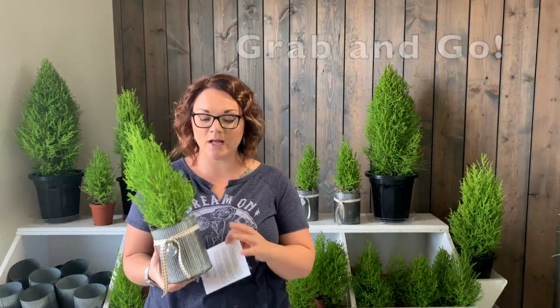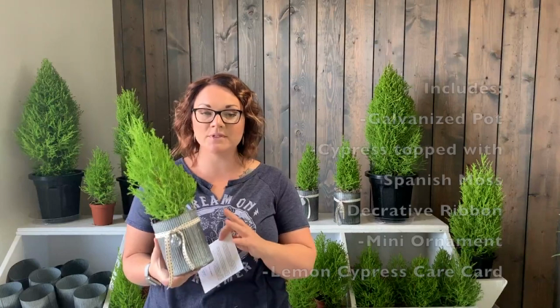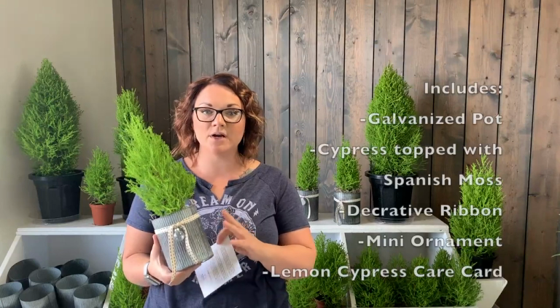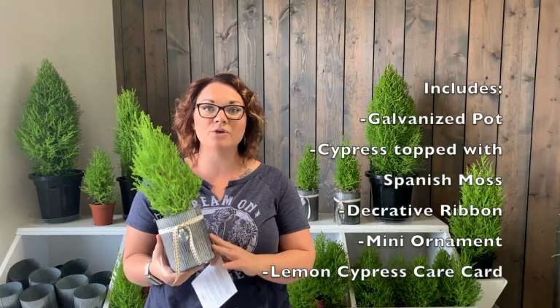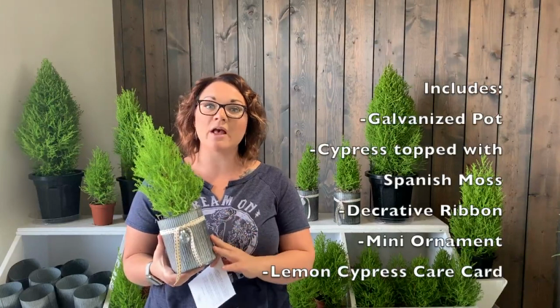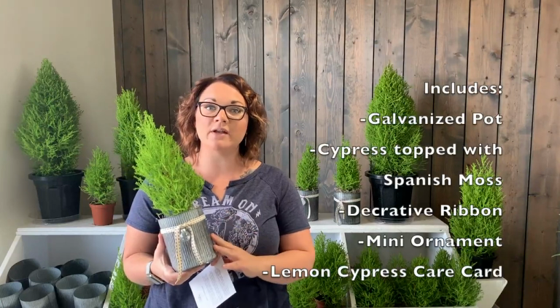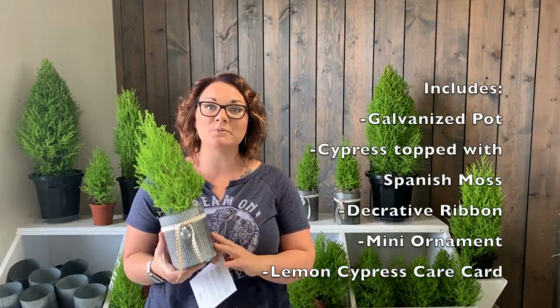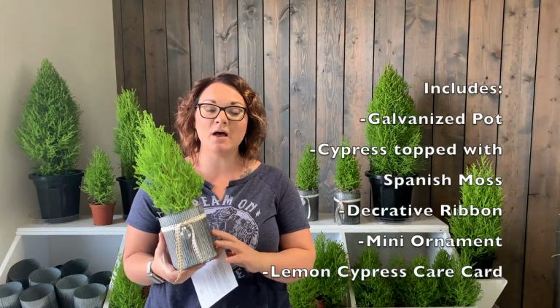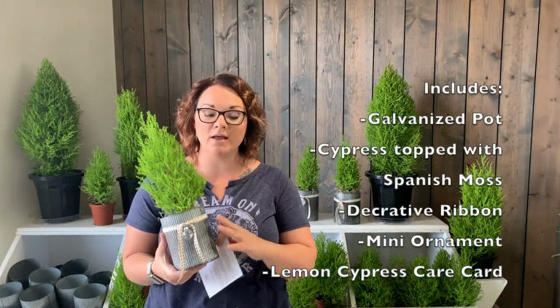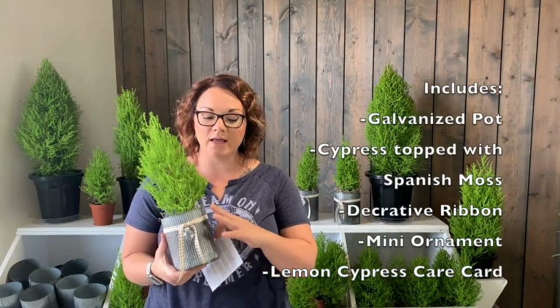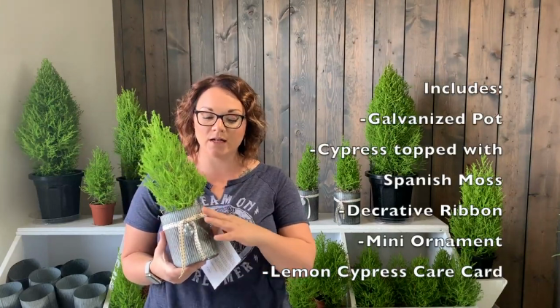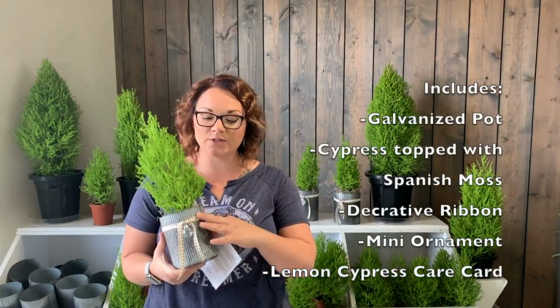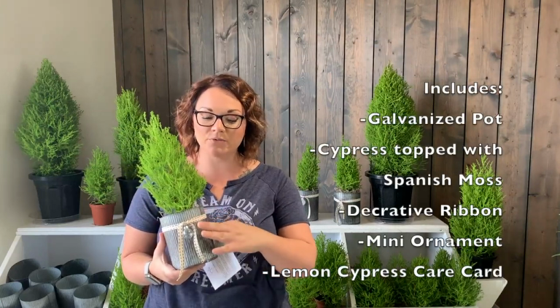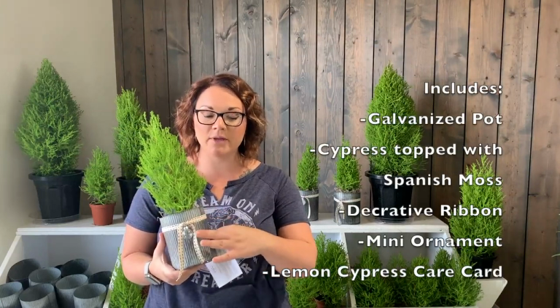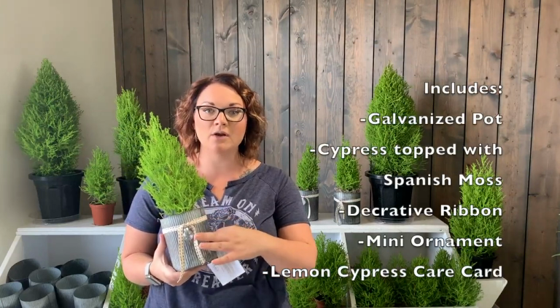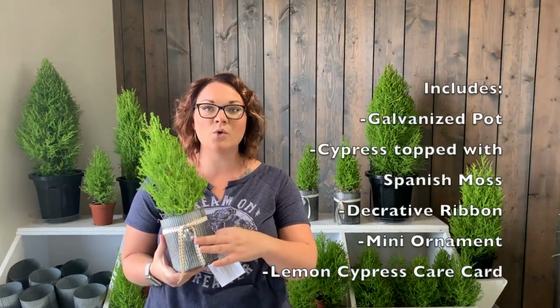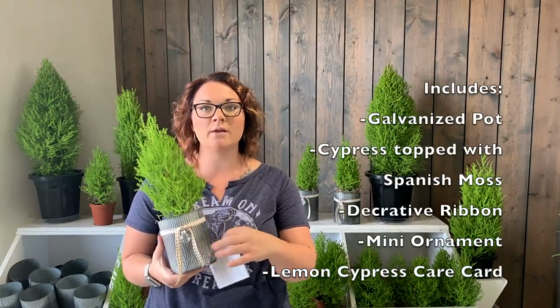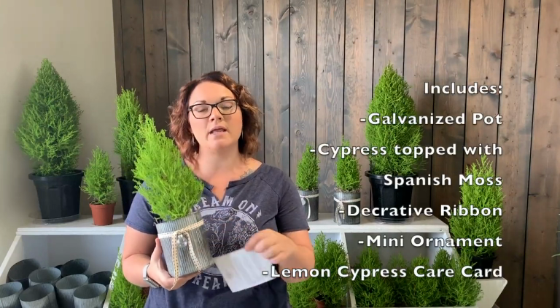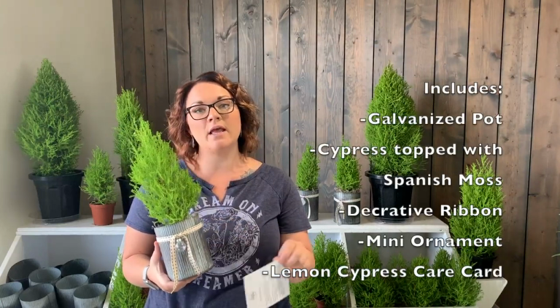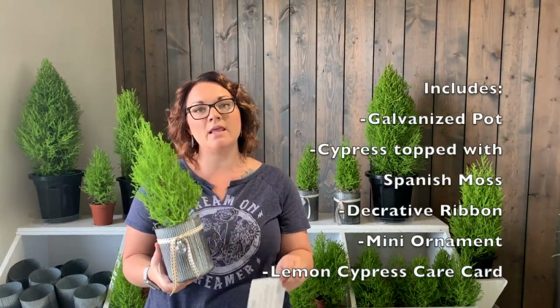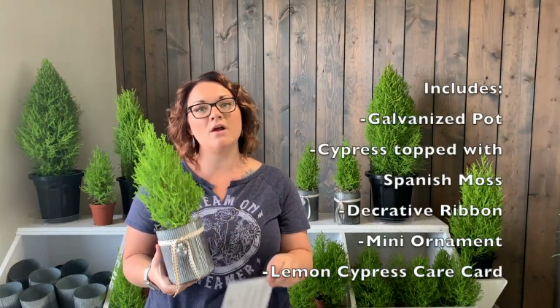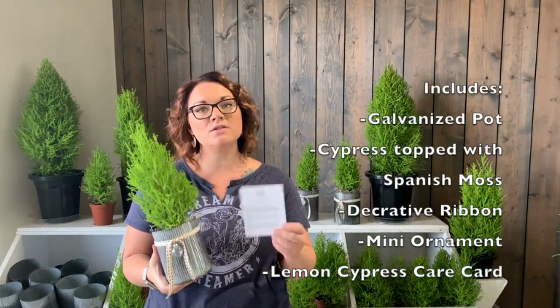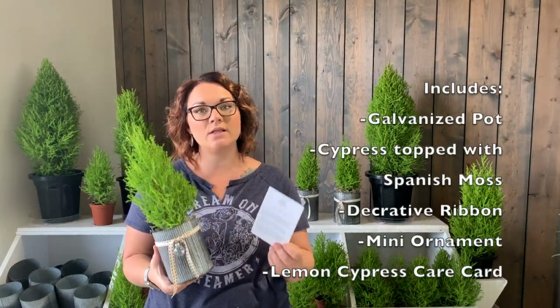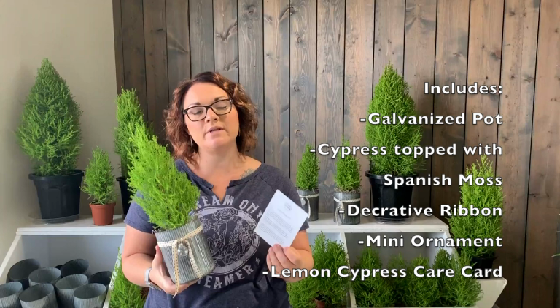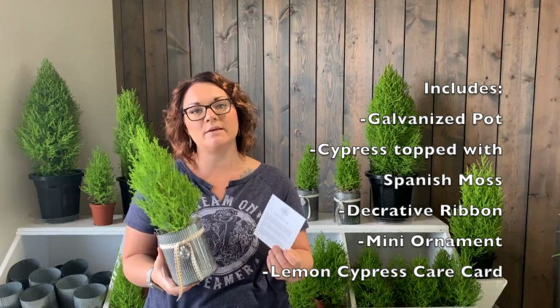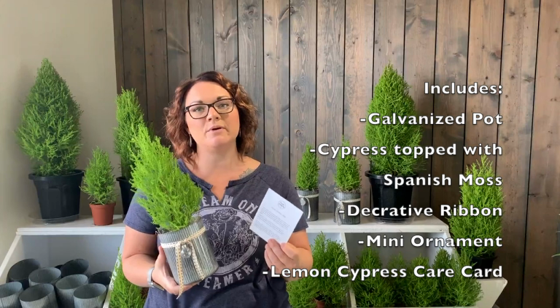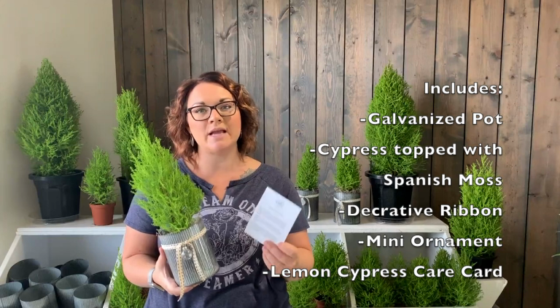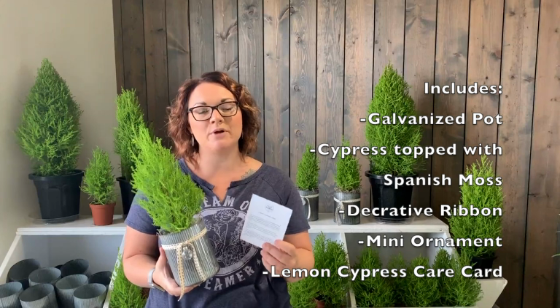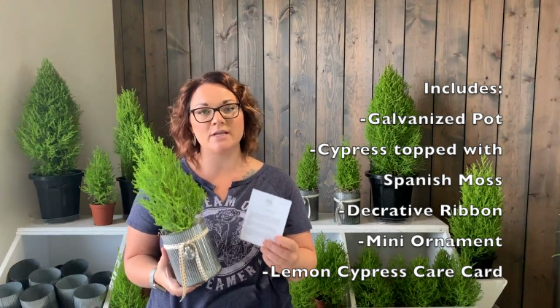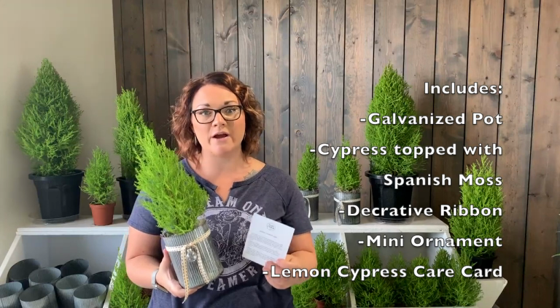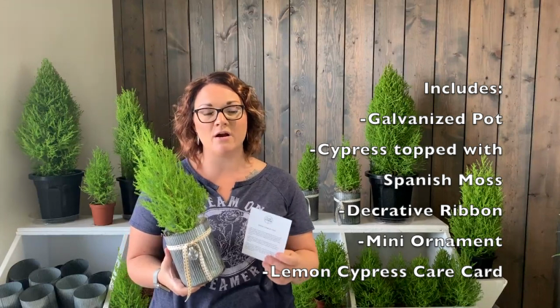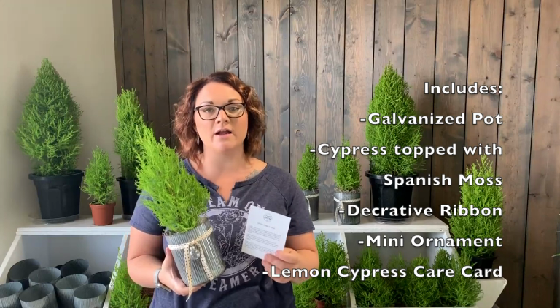It comes in our cute galvanized pot. It includes a ribbon, ornament, and also a lemon cypress care card.